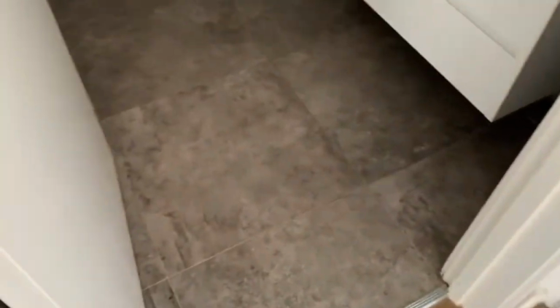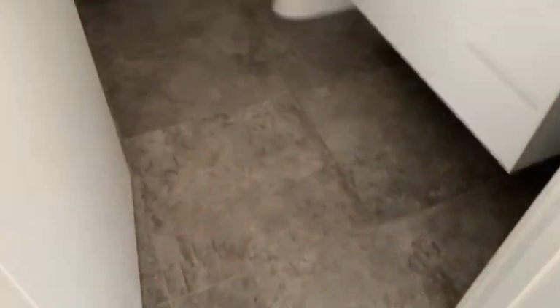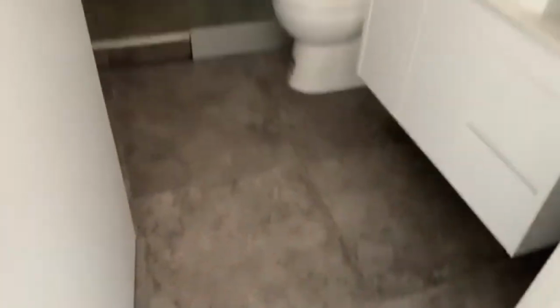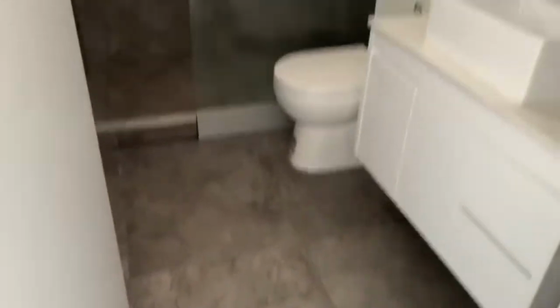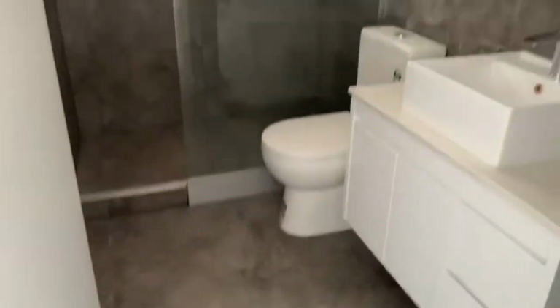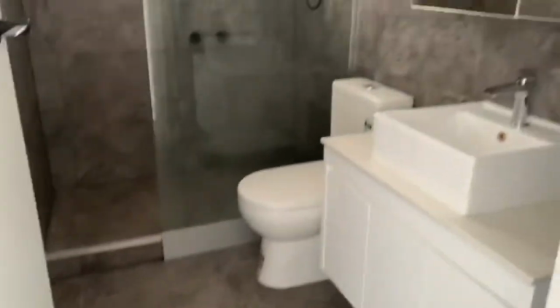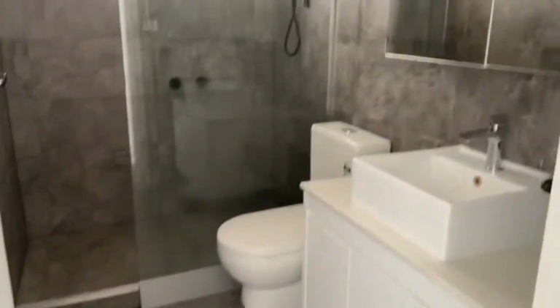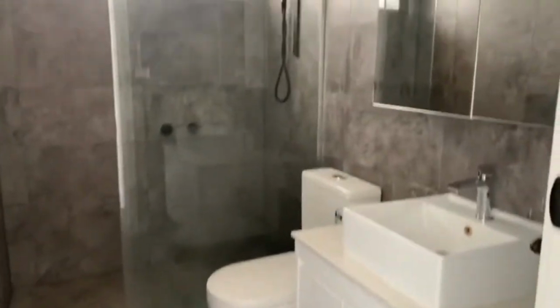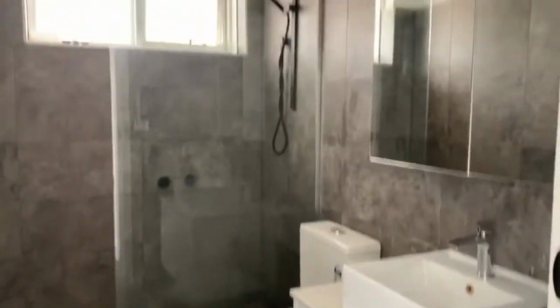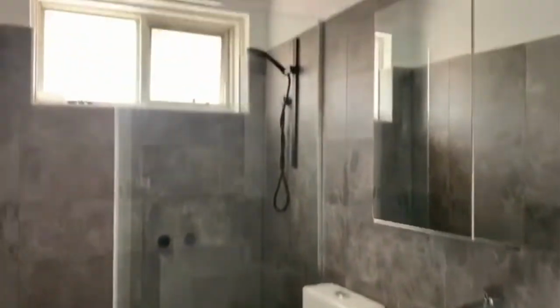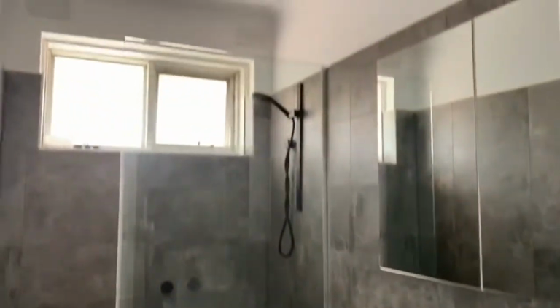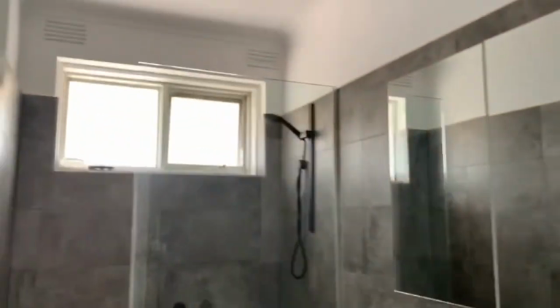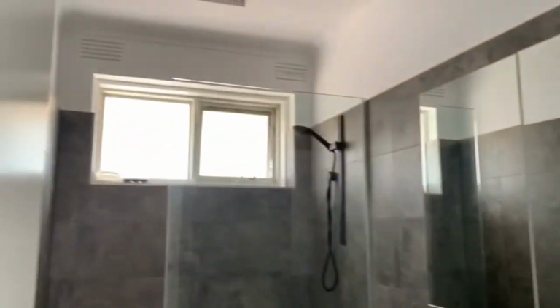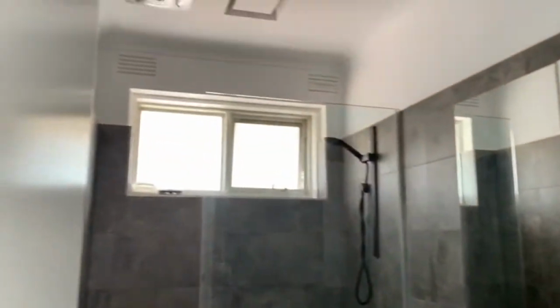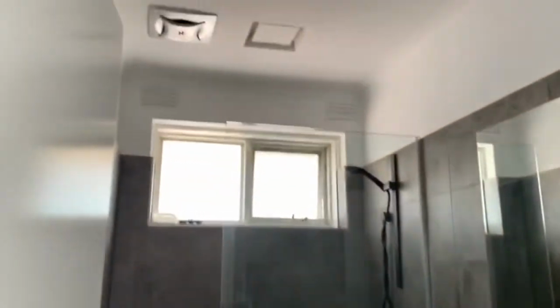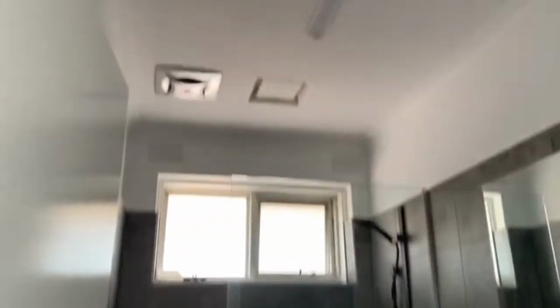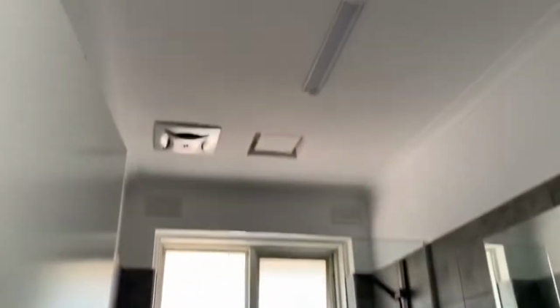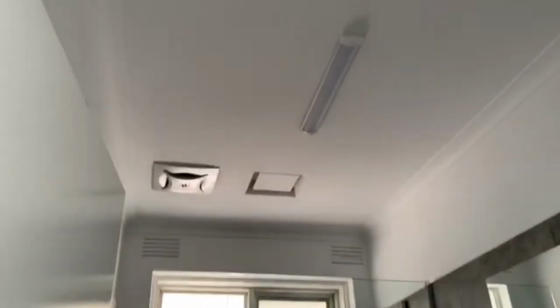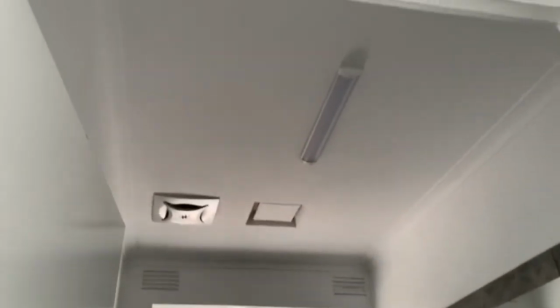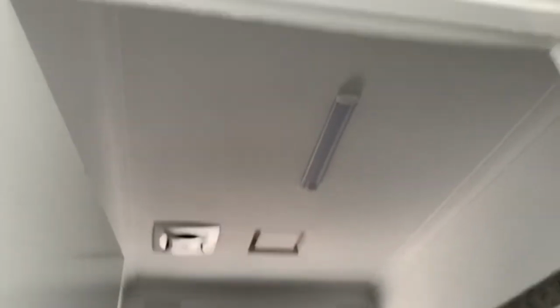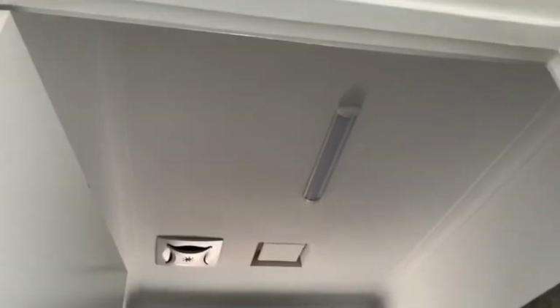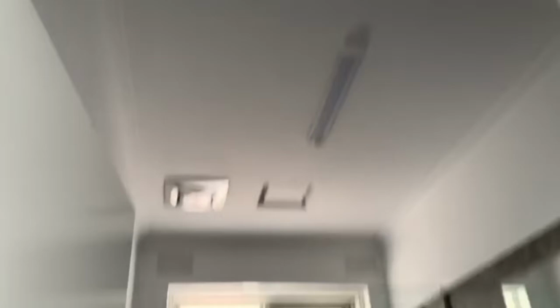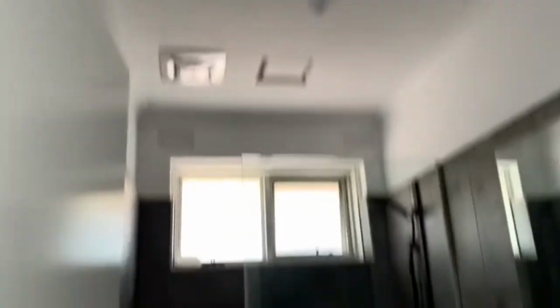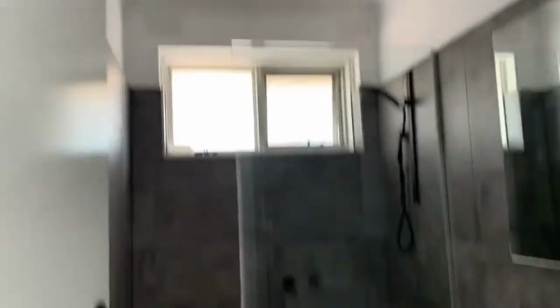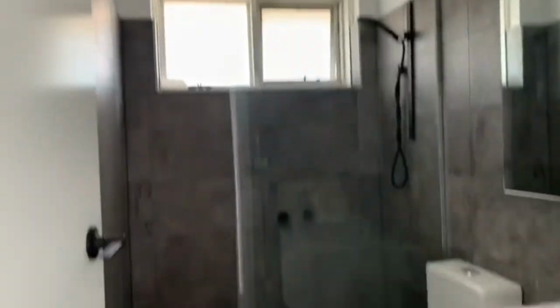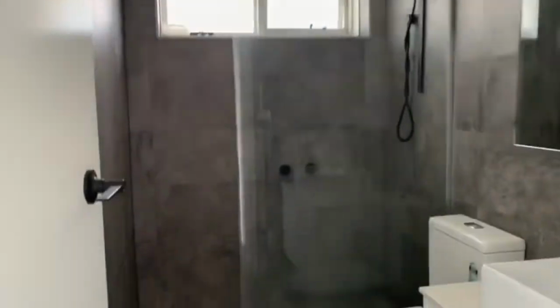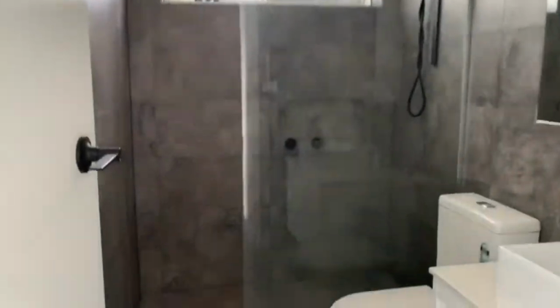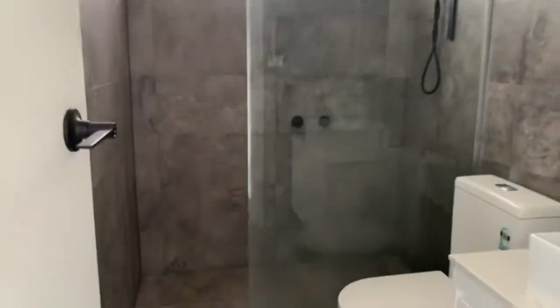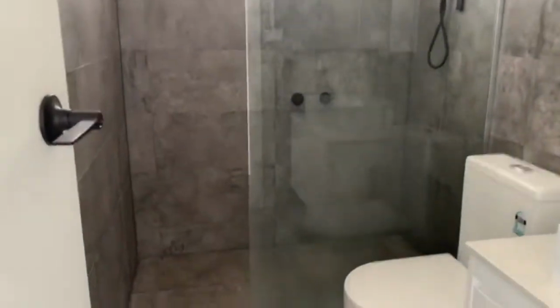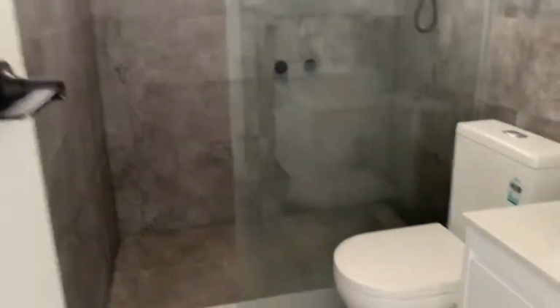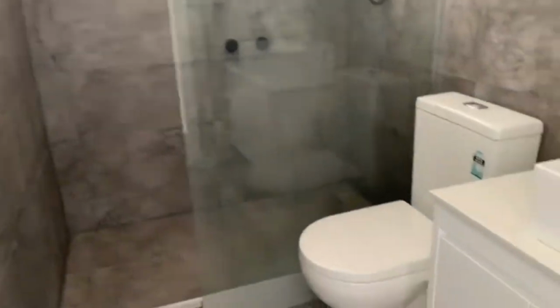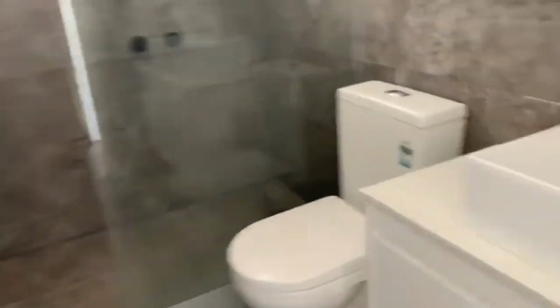Finally we have the renovated main bathroom which includes a walk-in shower, a toilet and a vanity.